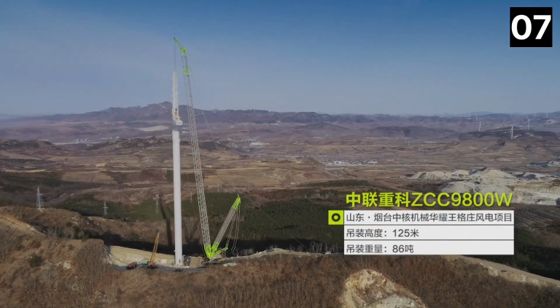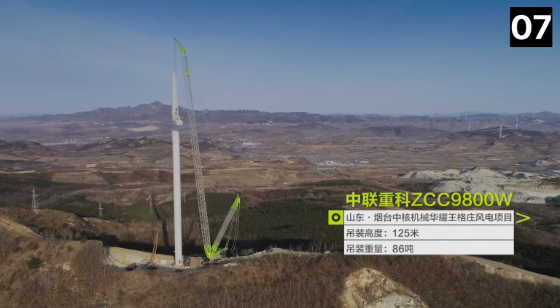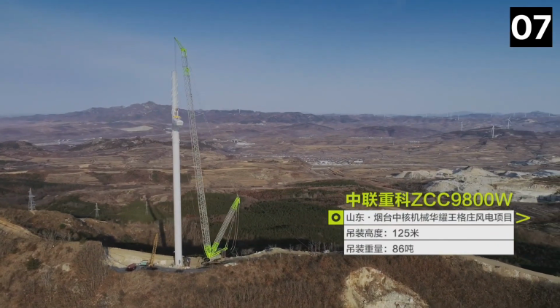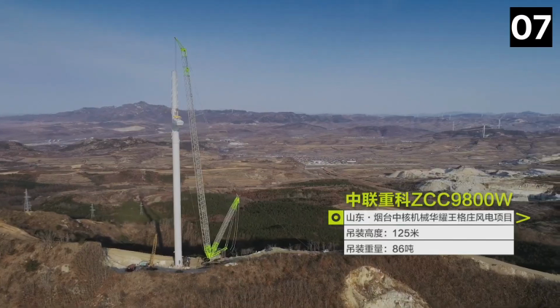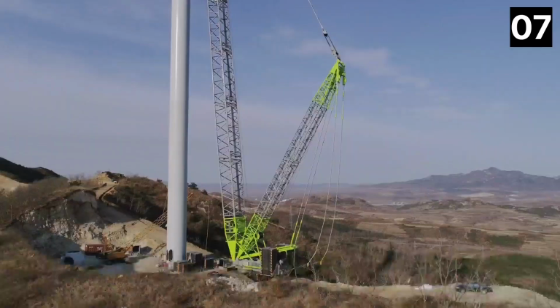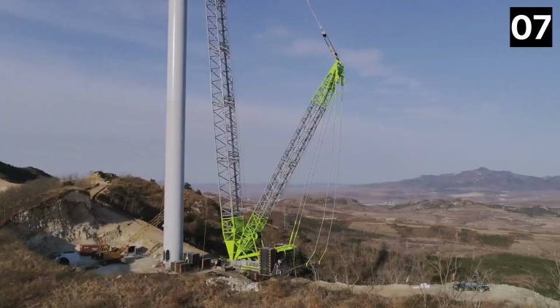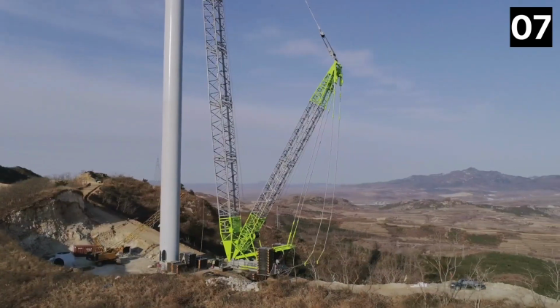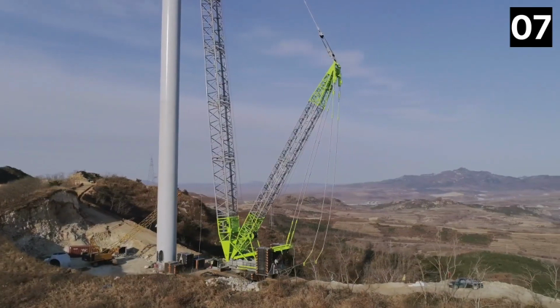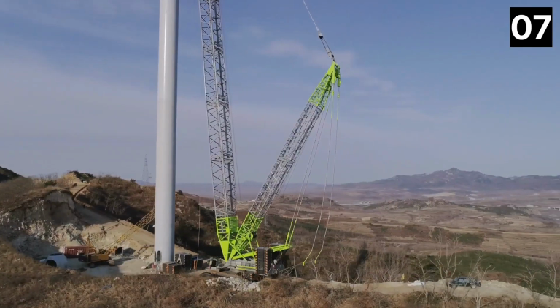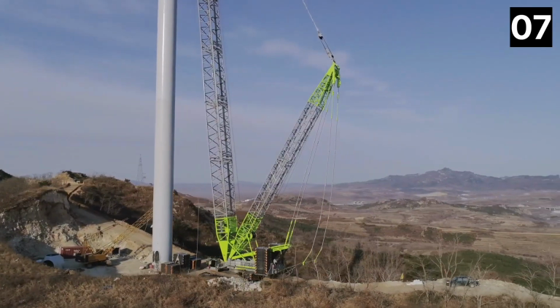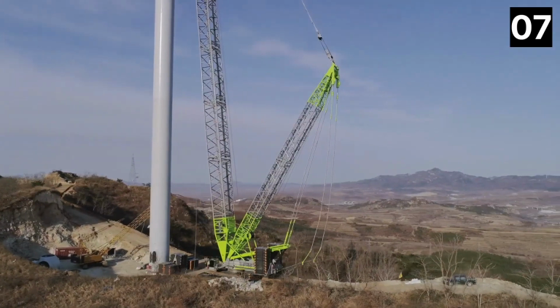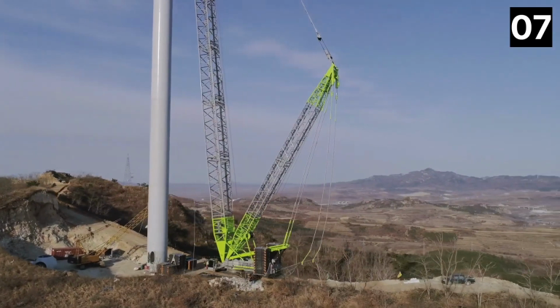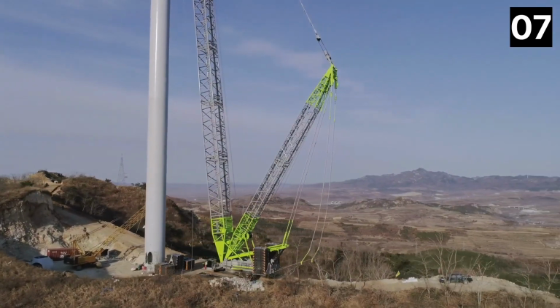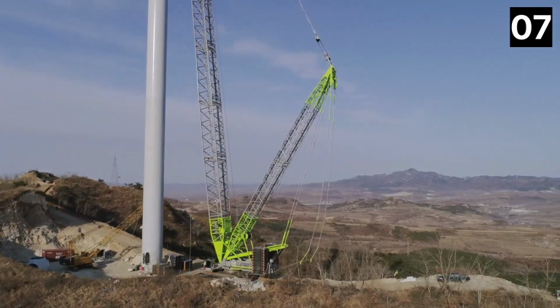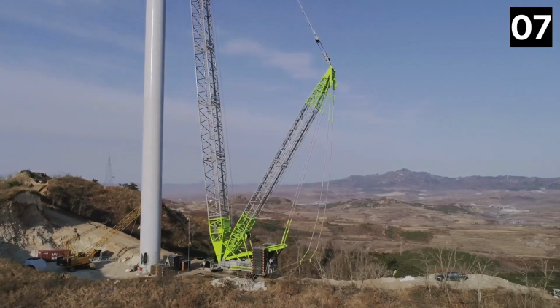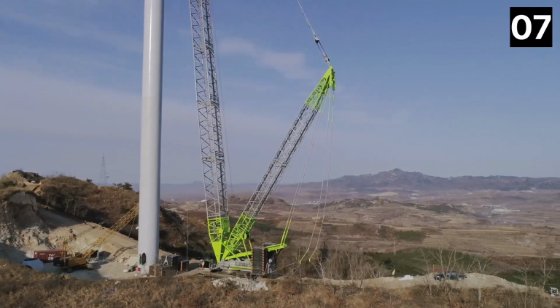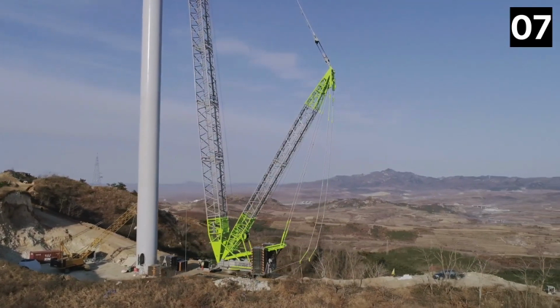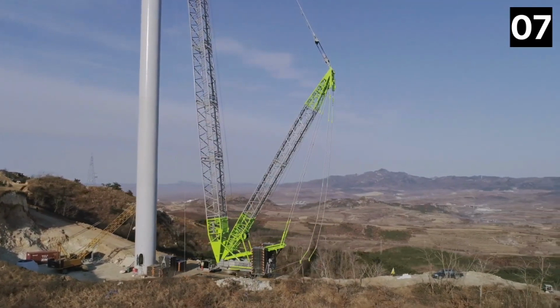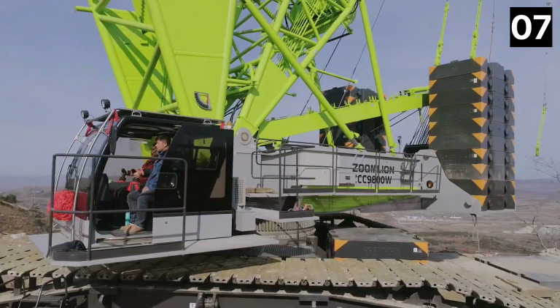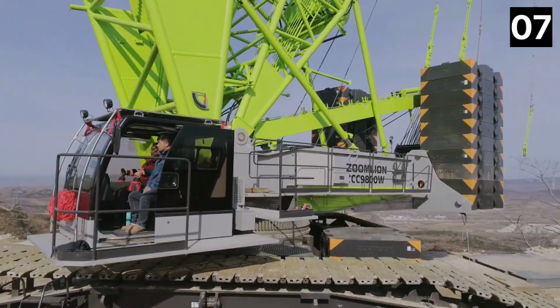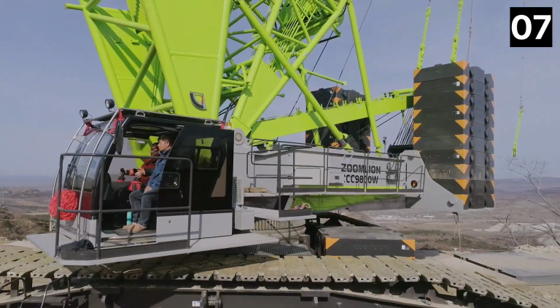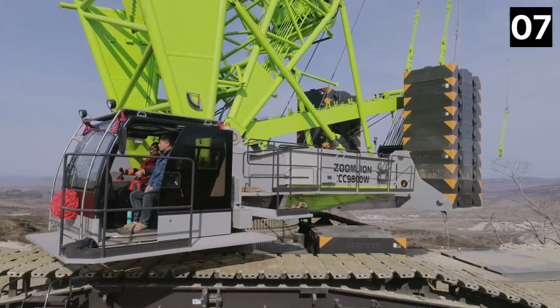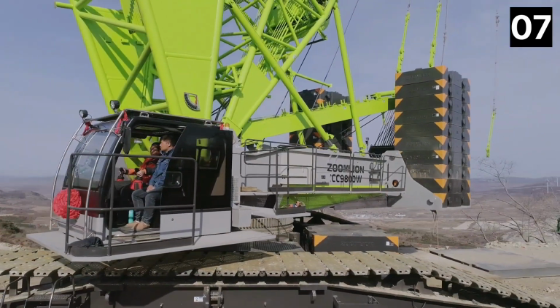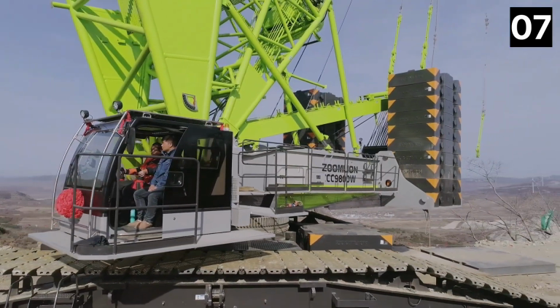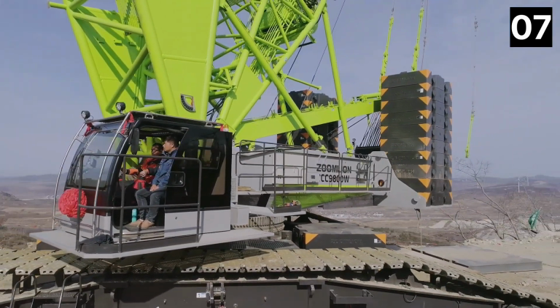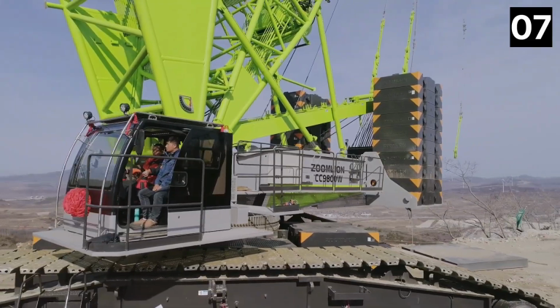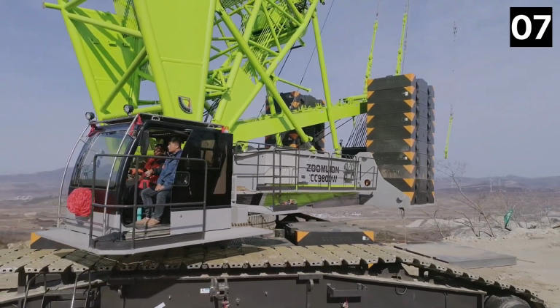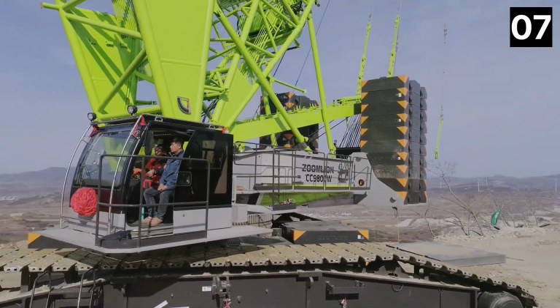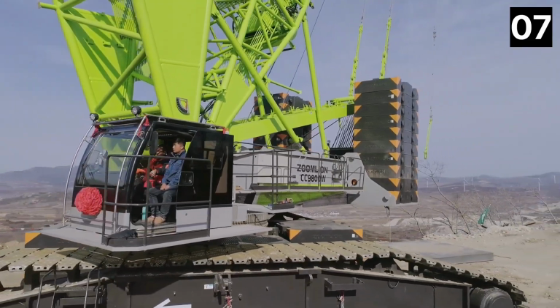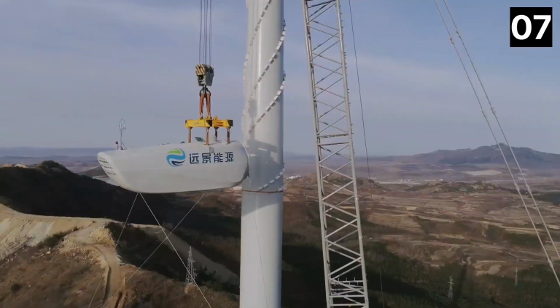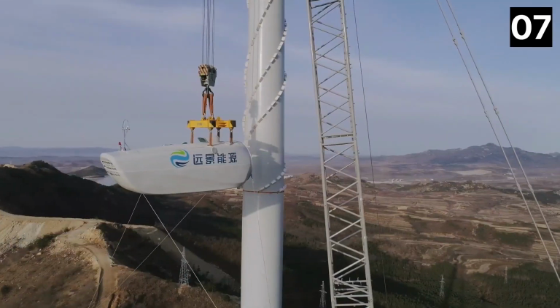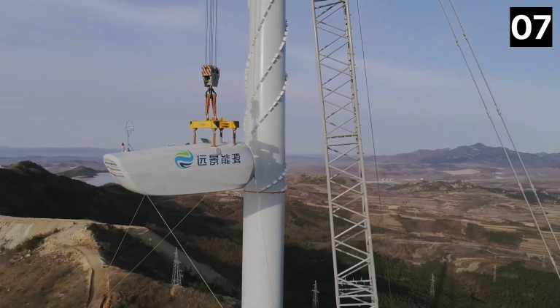Since its introduction in 2018, this crane has already erected multiple wind turbines, breaking industry records.